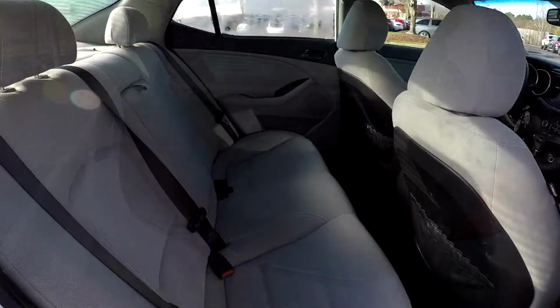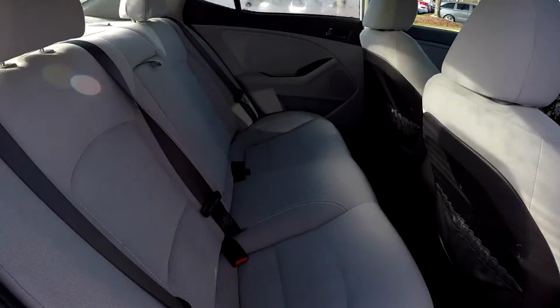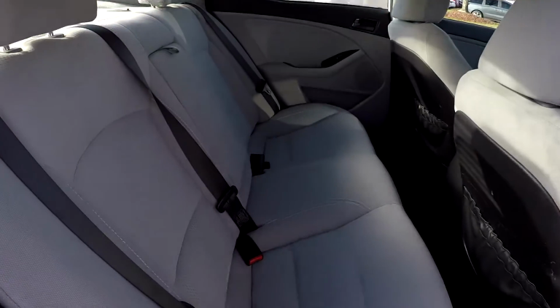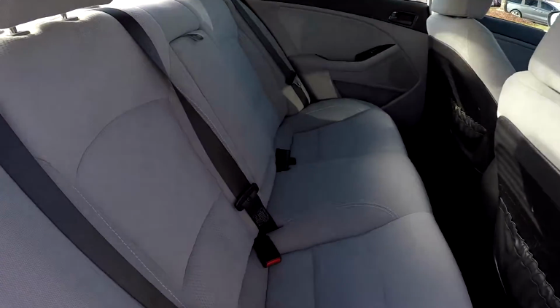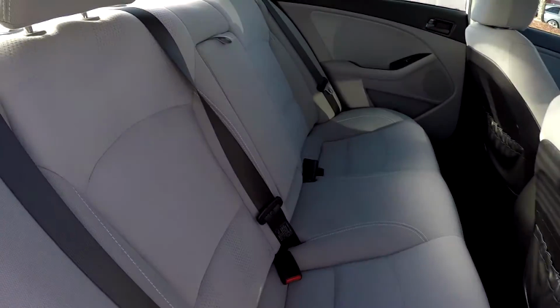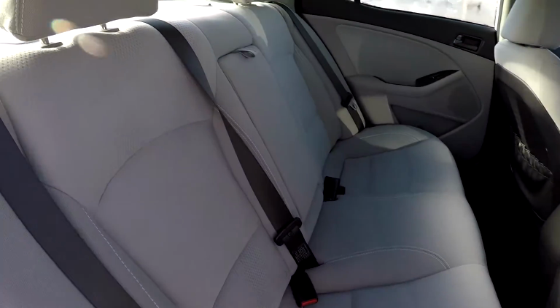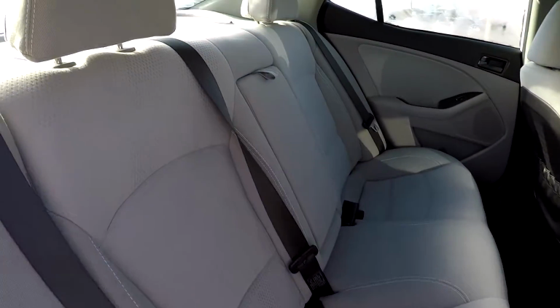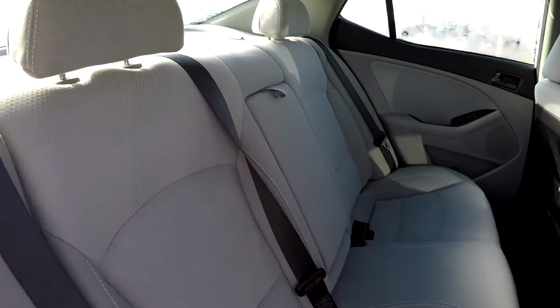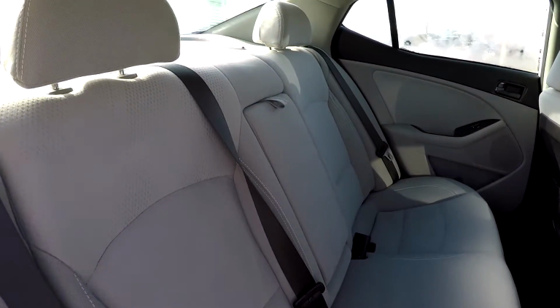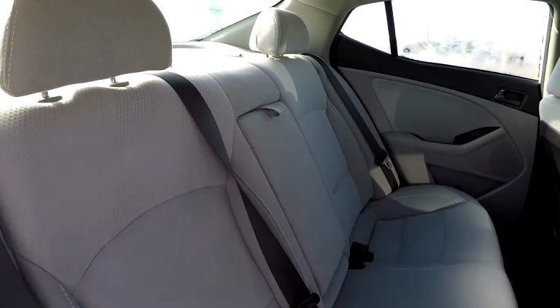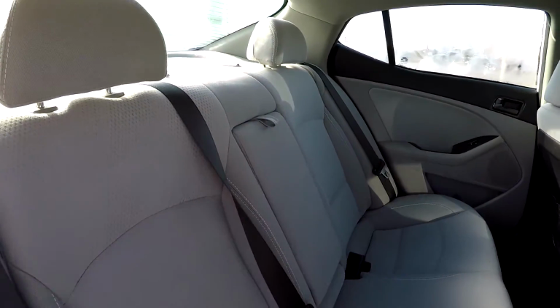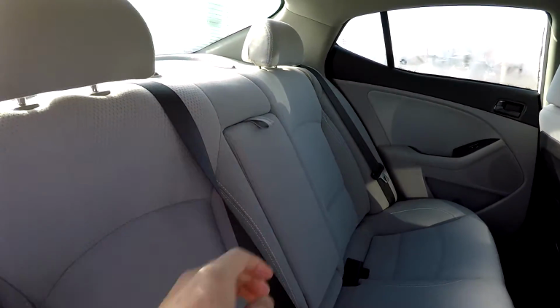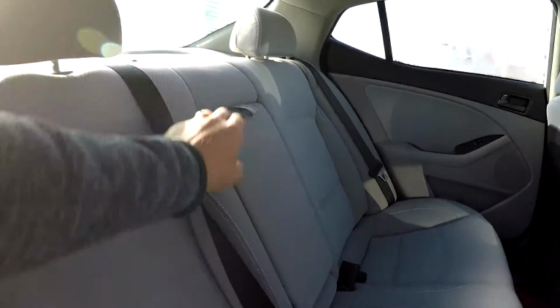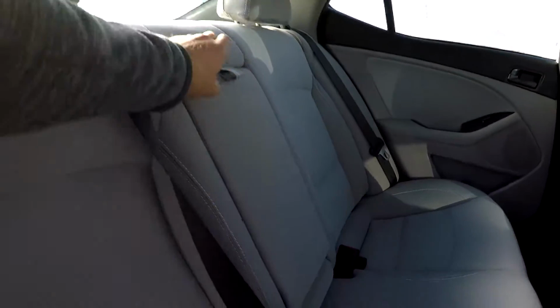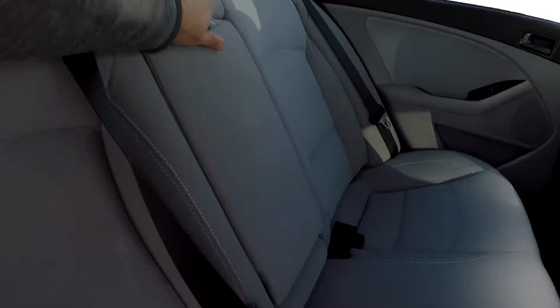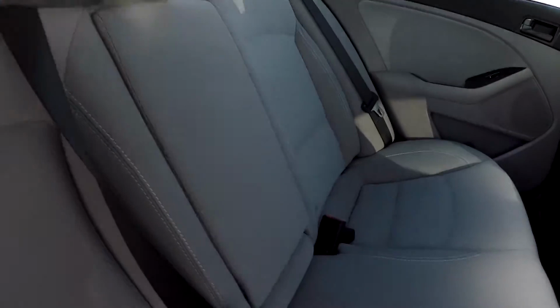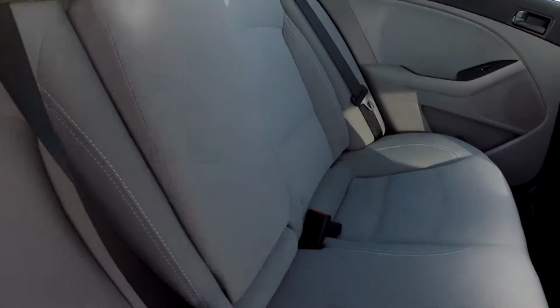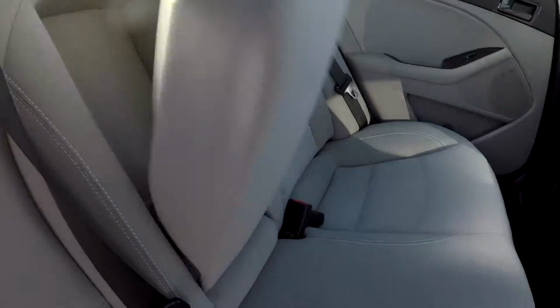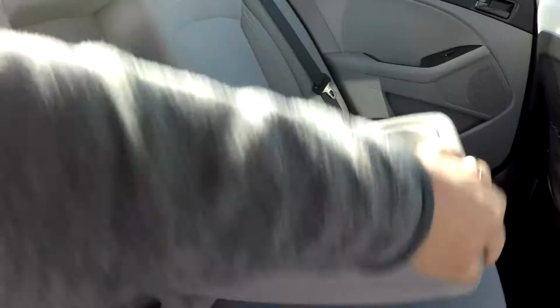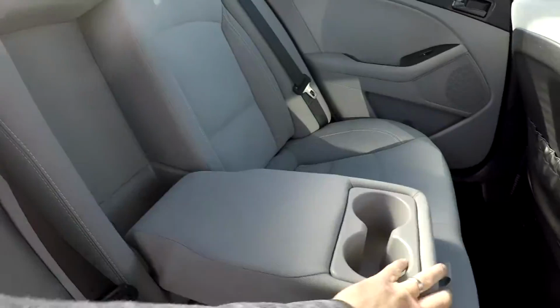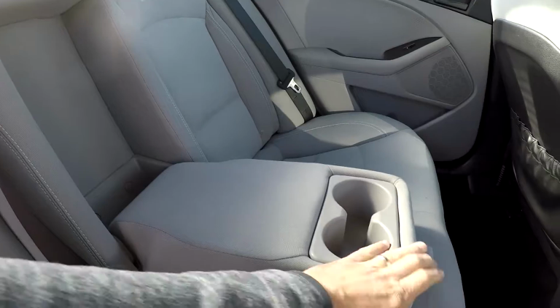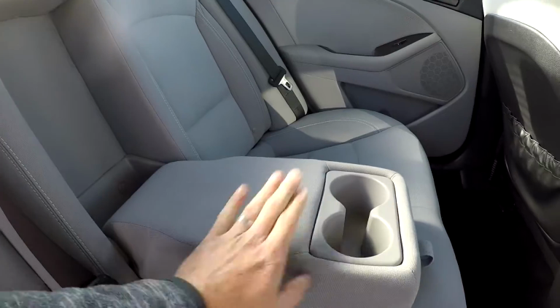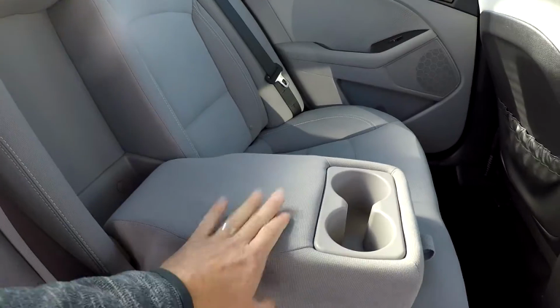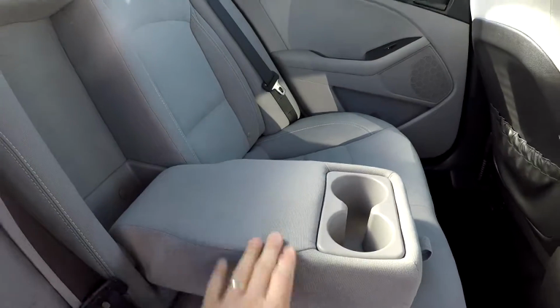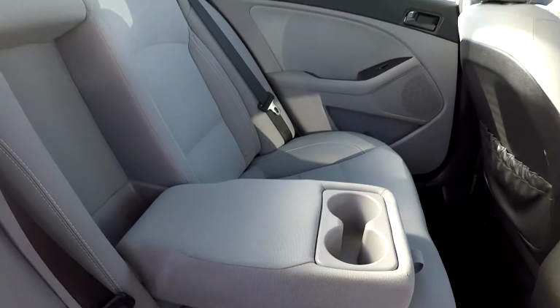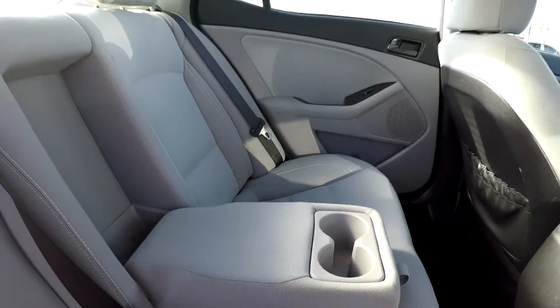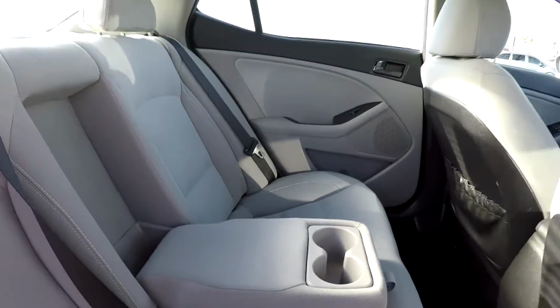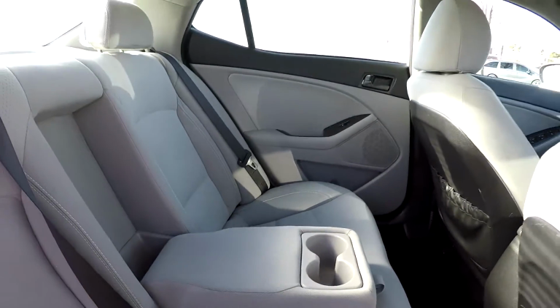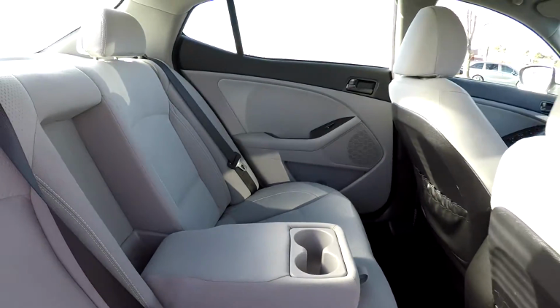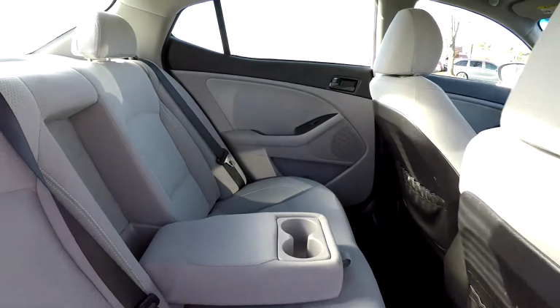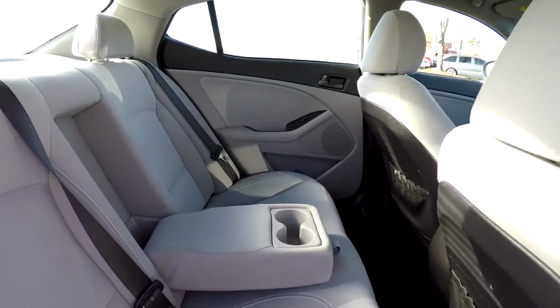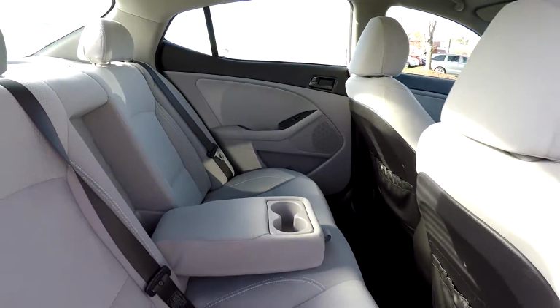Another look at the back seat from the passenger side. Right here in the center we're going to have an armrest with some additional cup holders.